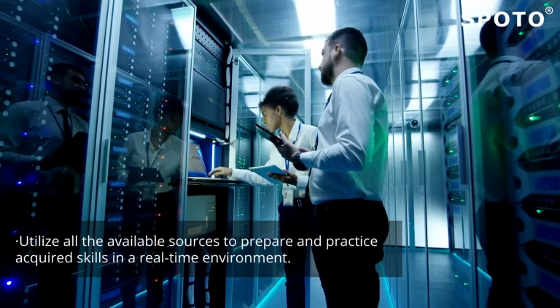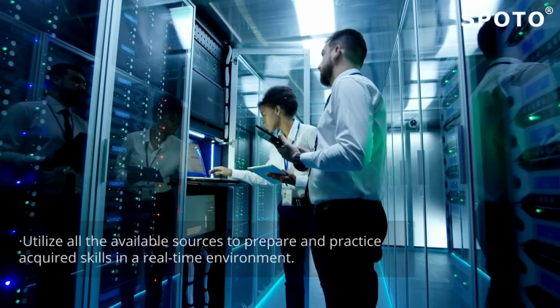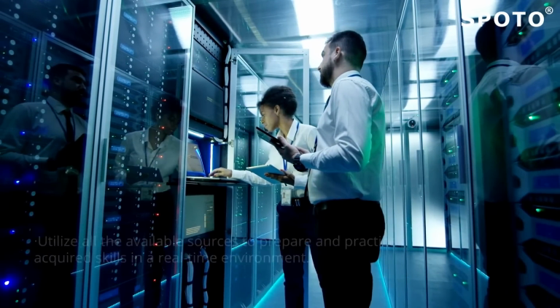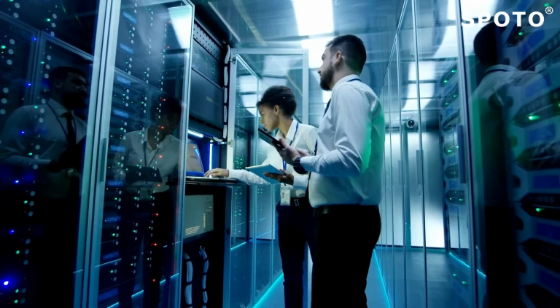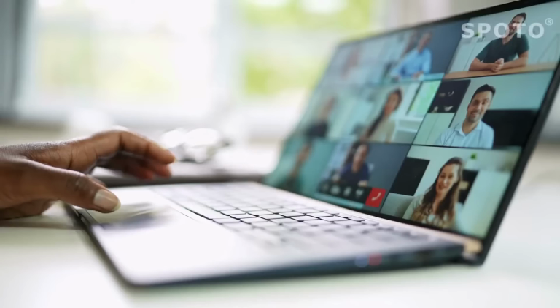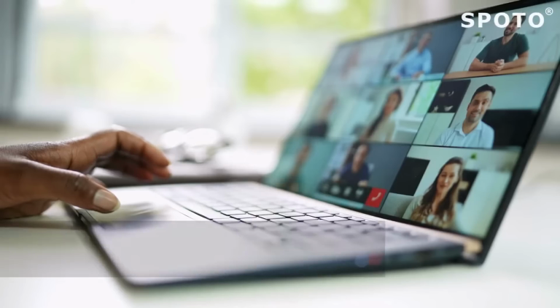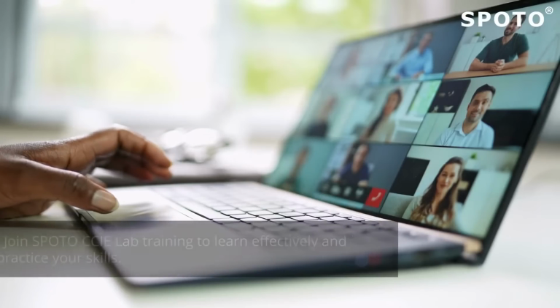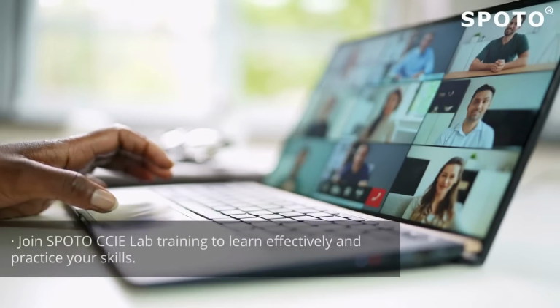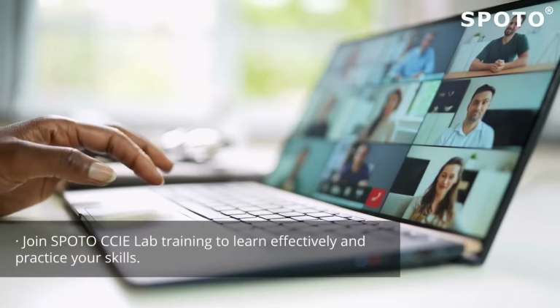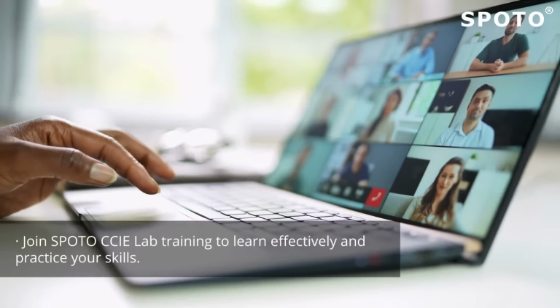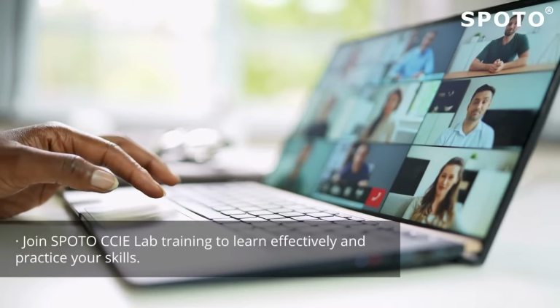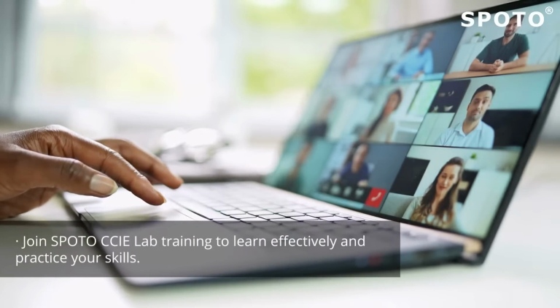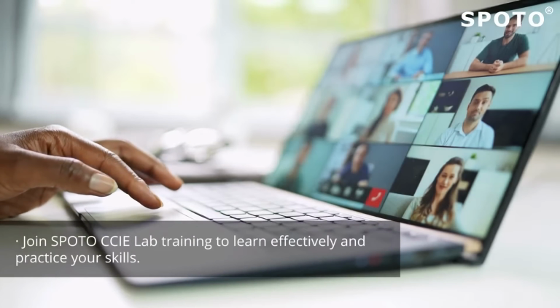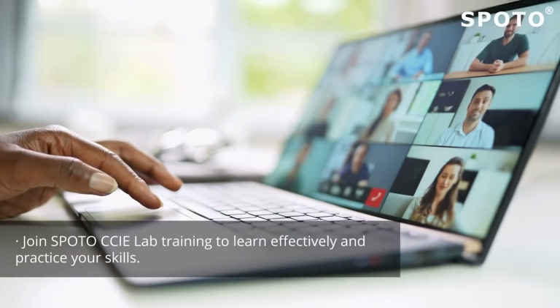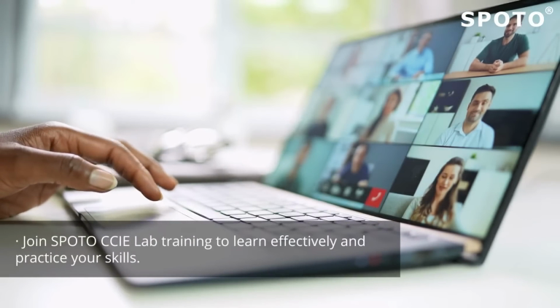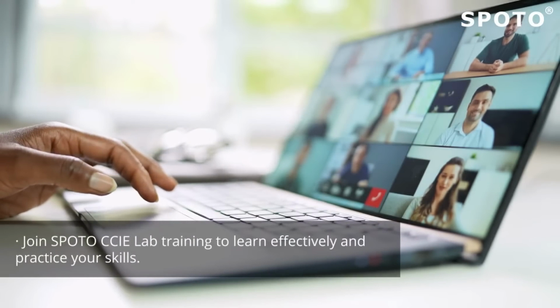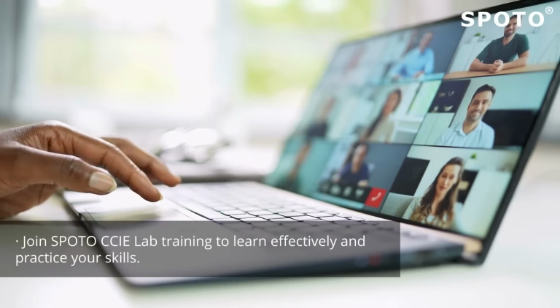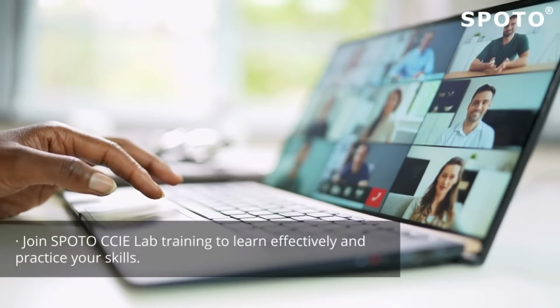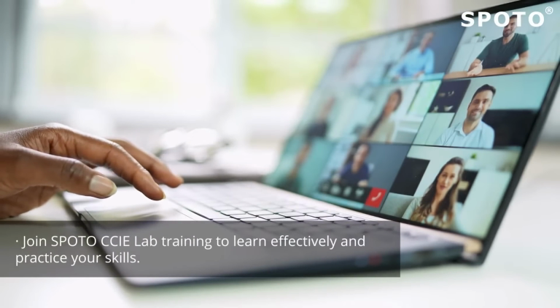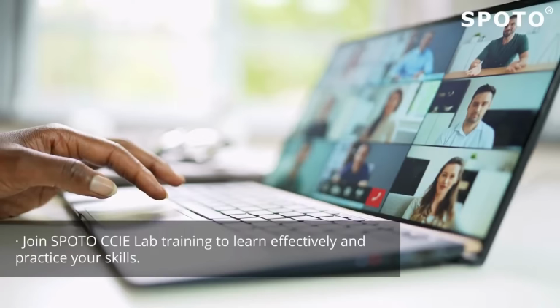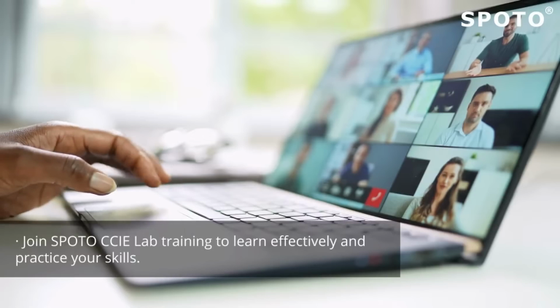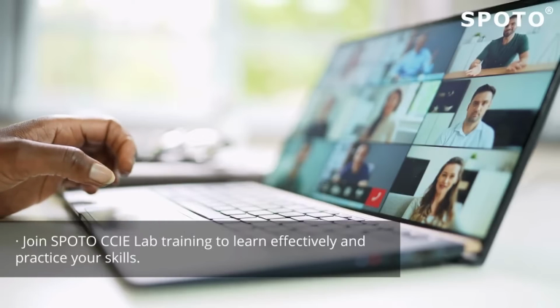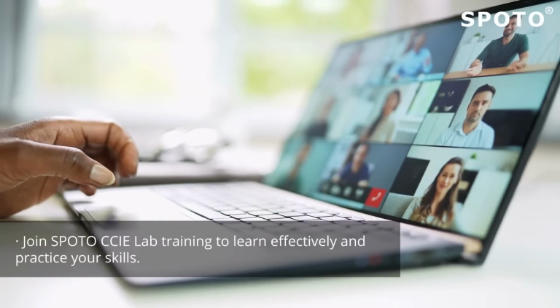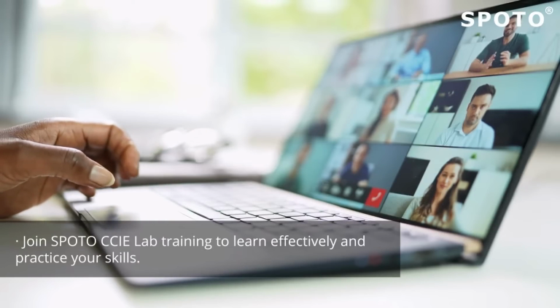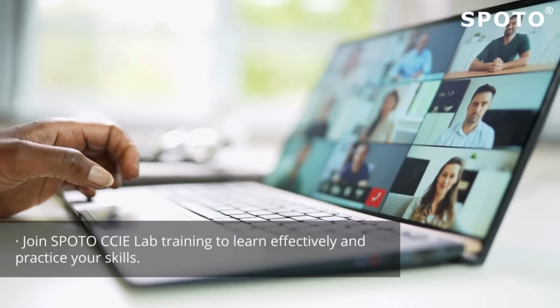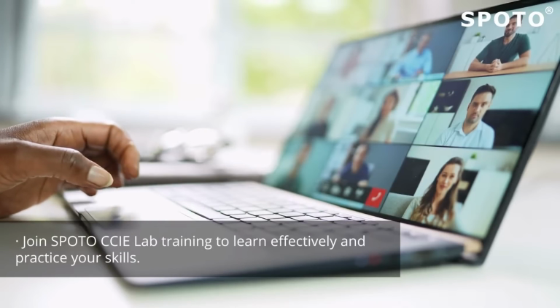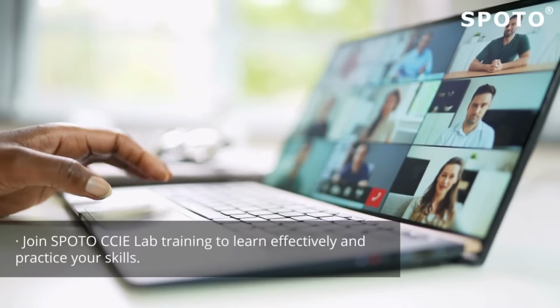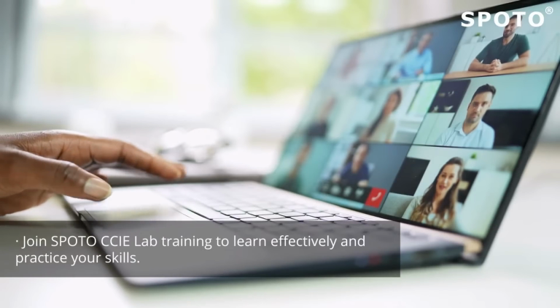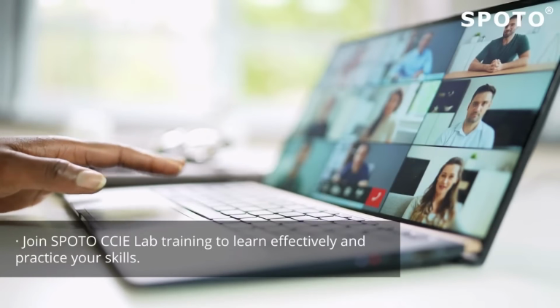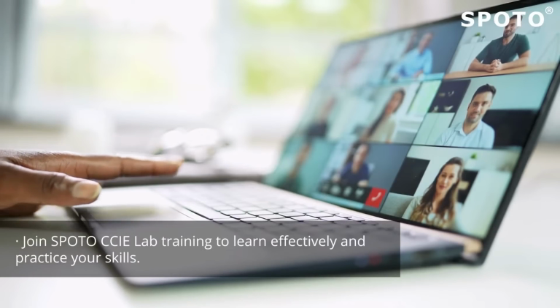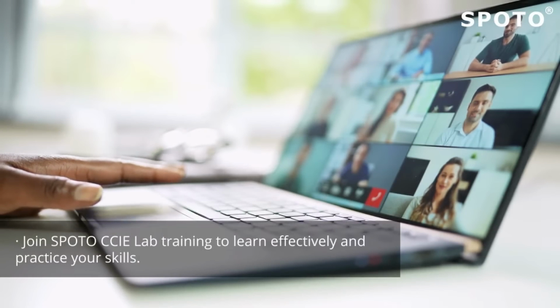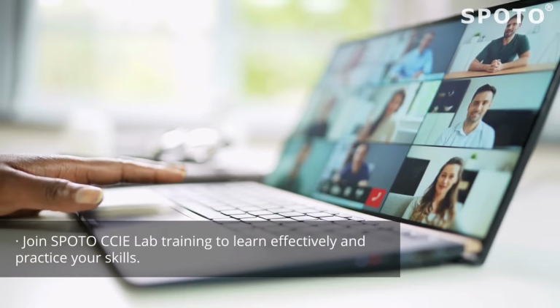Use the Cisco-provided self-study material or join SPOTO CCIE Lab training to learn effectively and practice your skills.